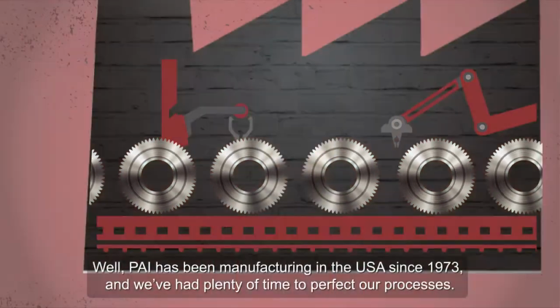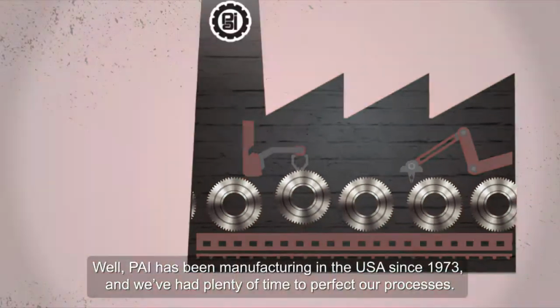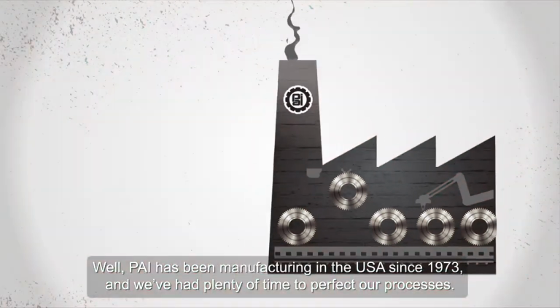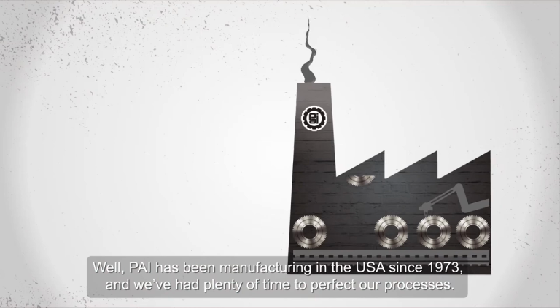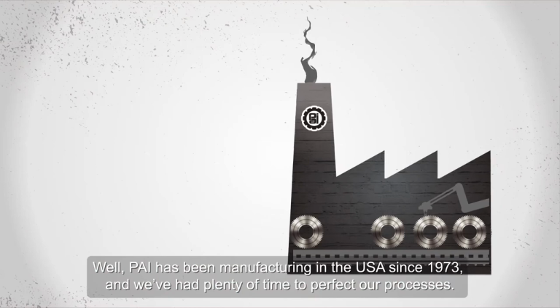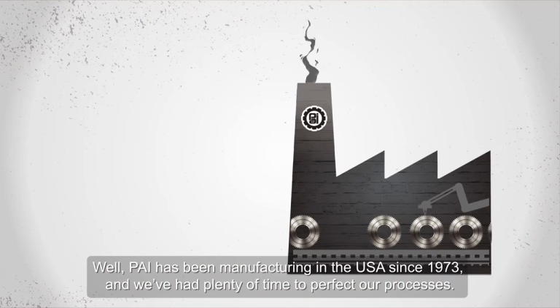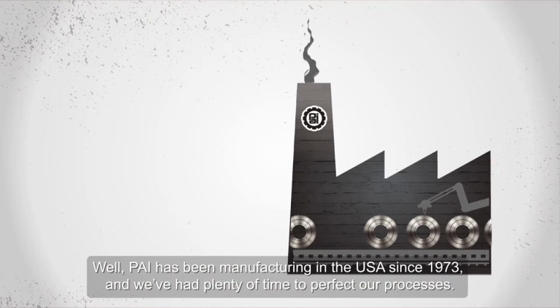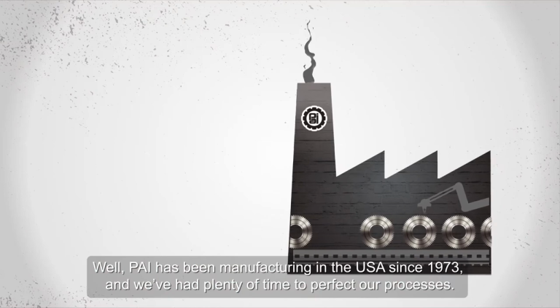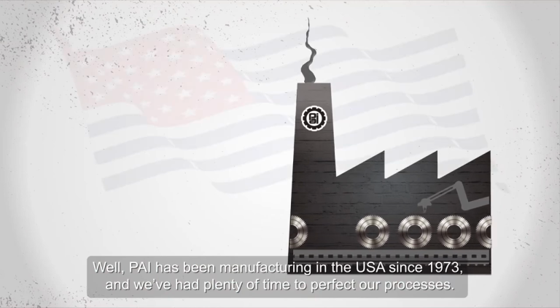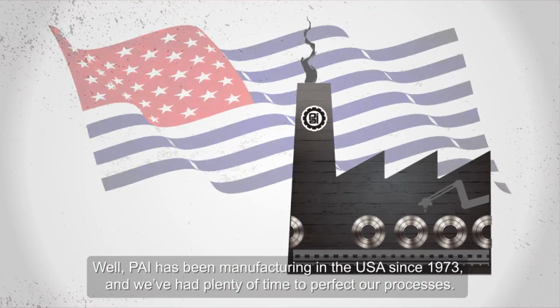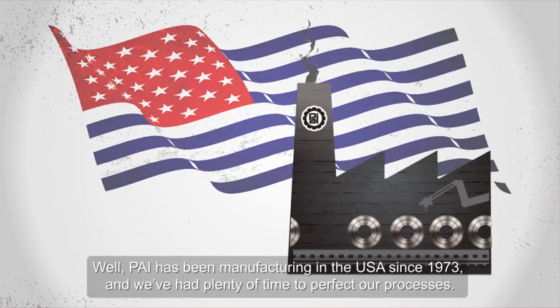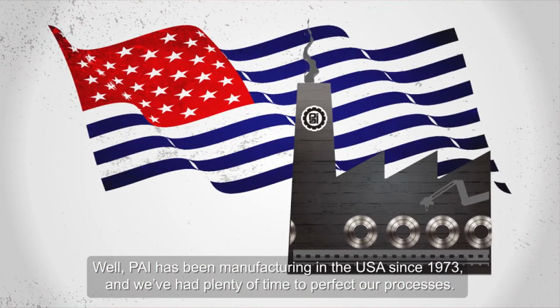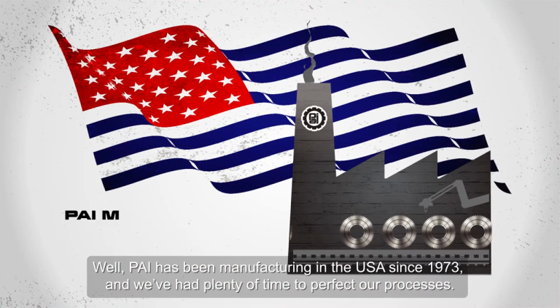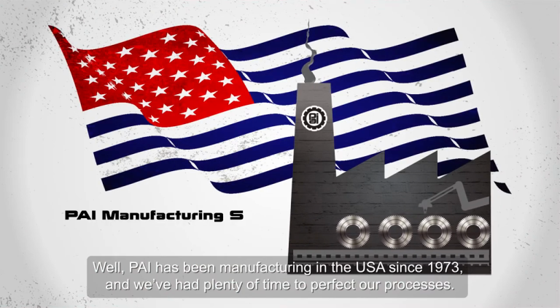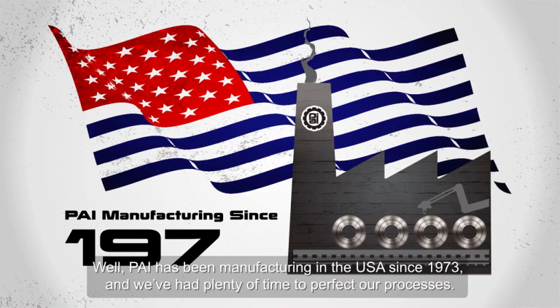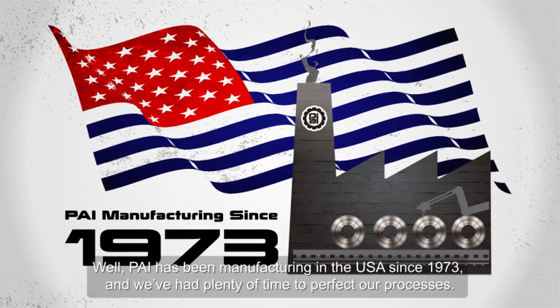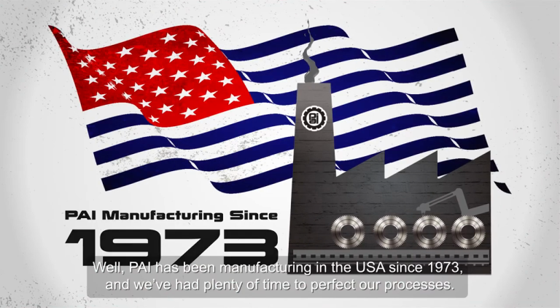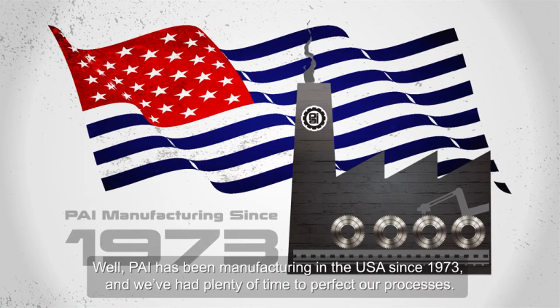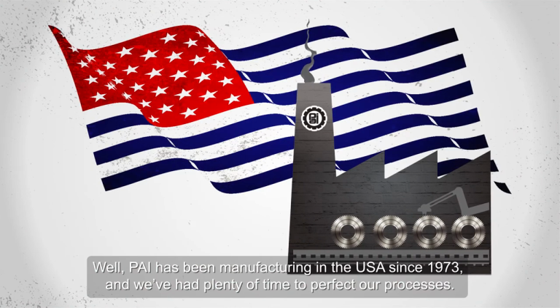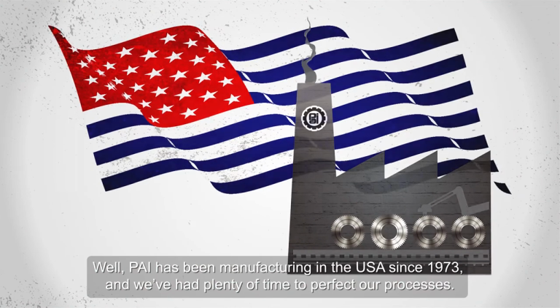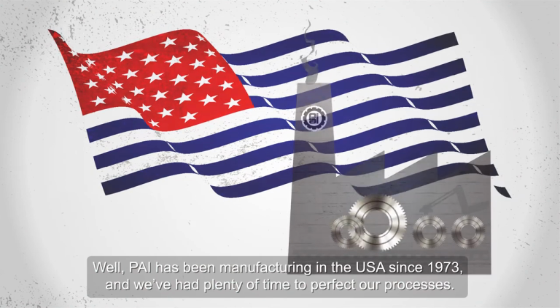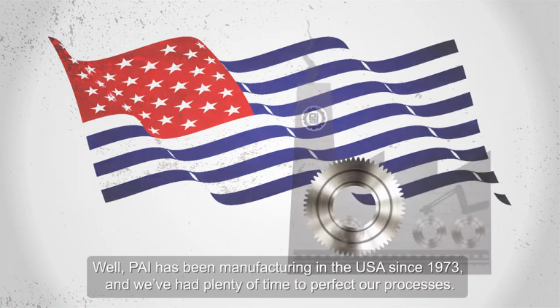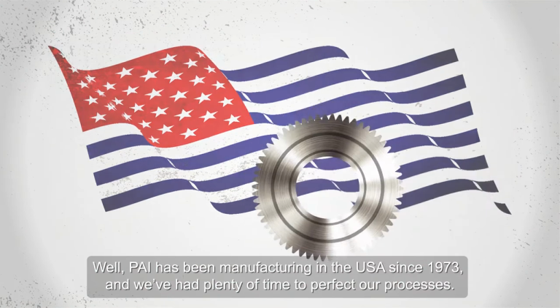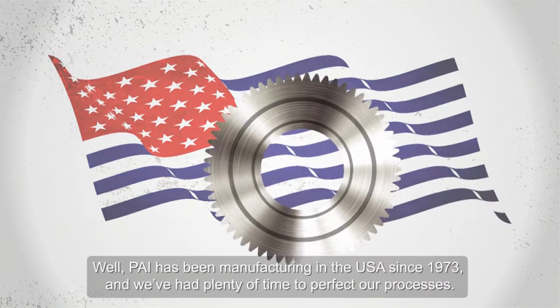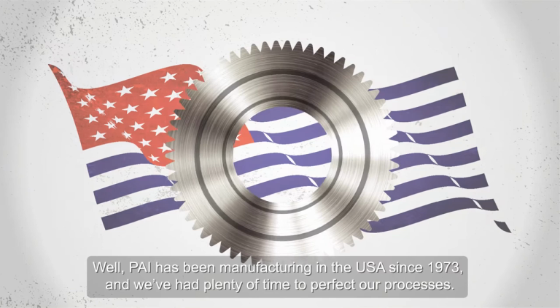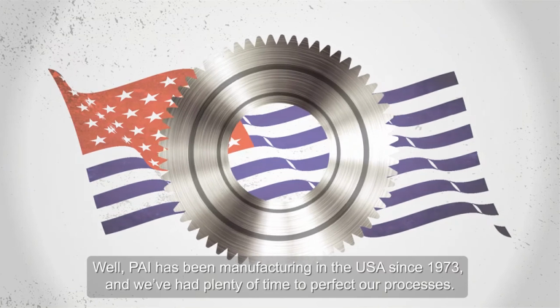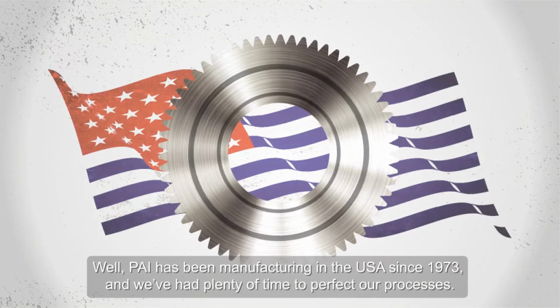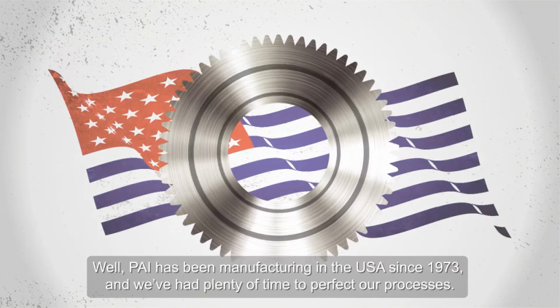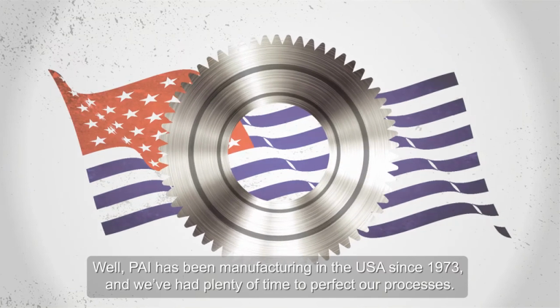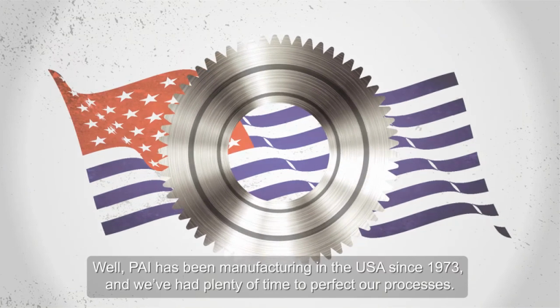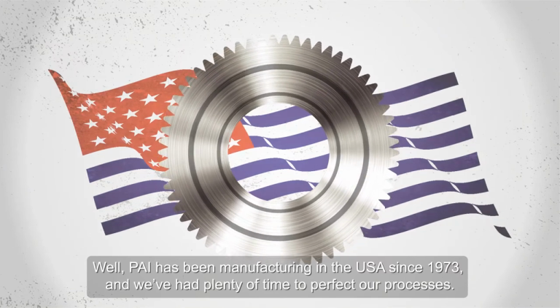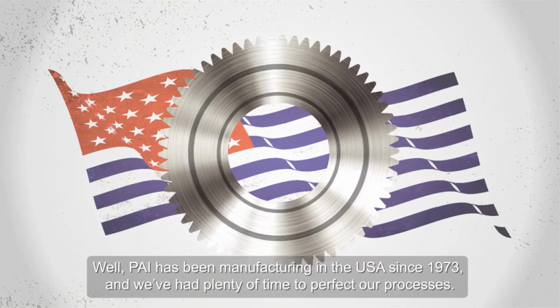Well, PAI has been manufacturing in the USA since 1973, and we've had plenty of time to perfect our processes.